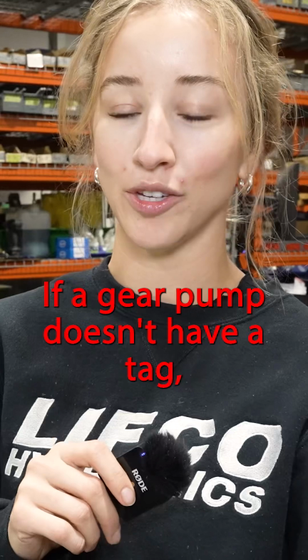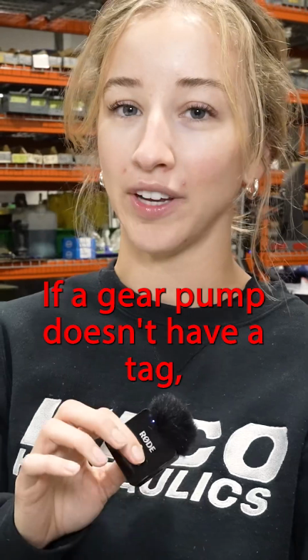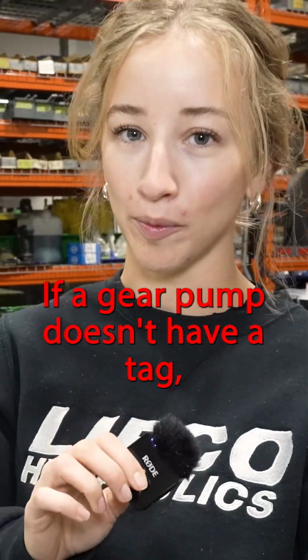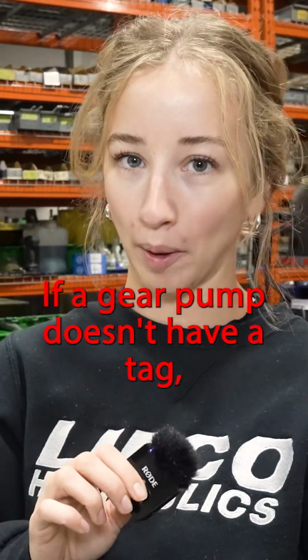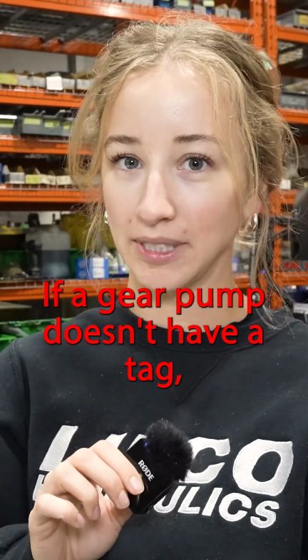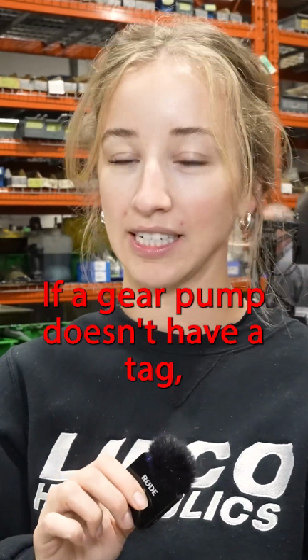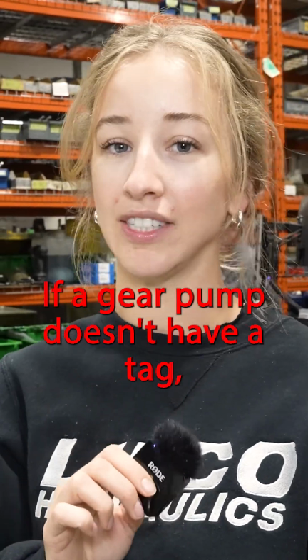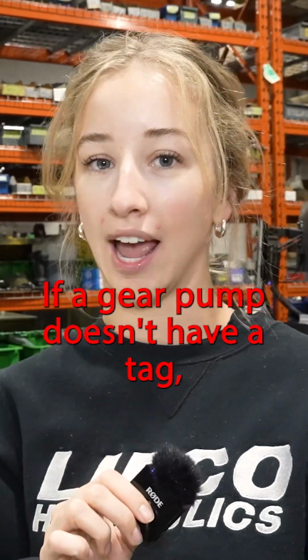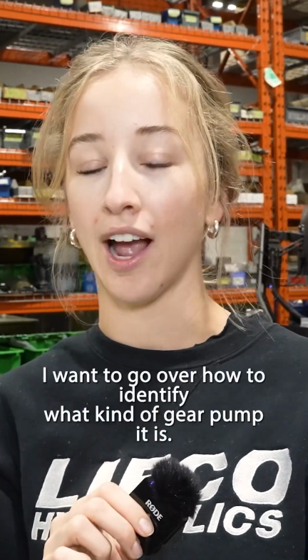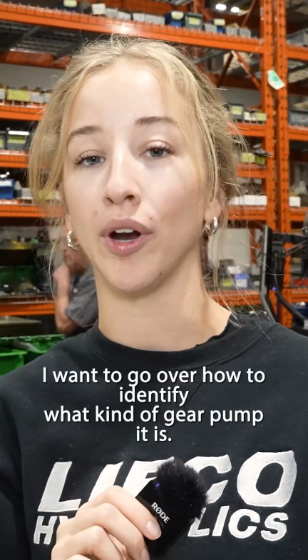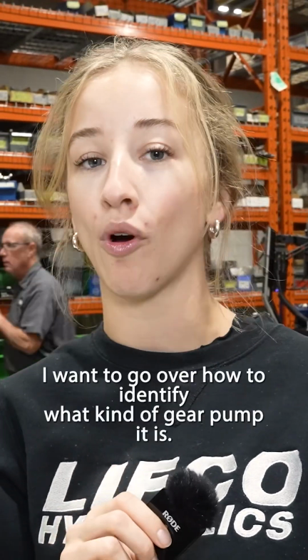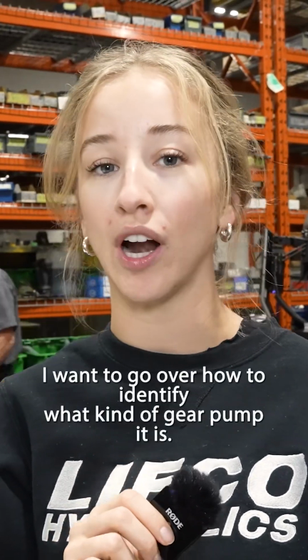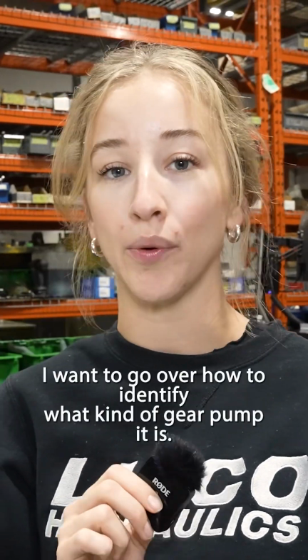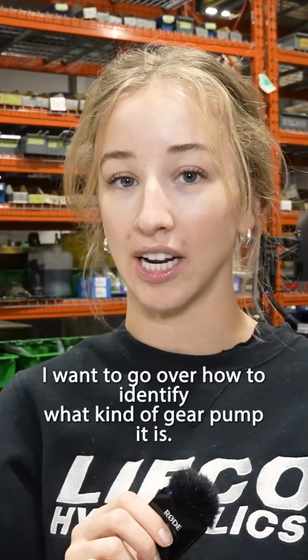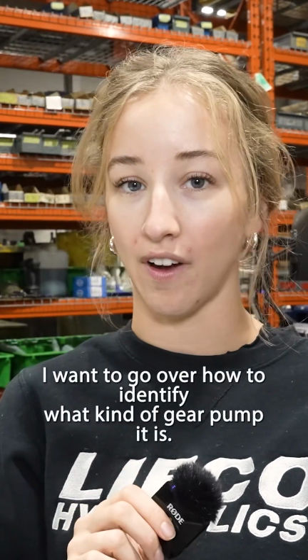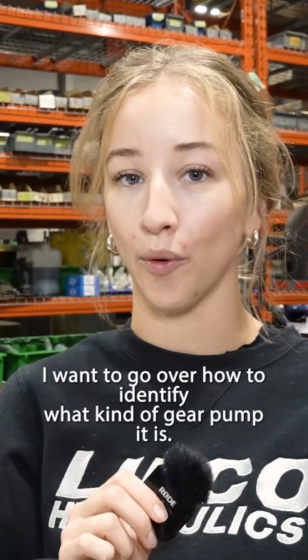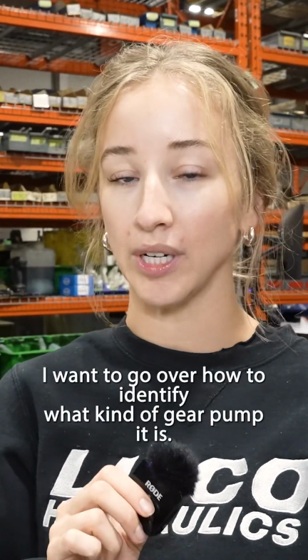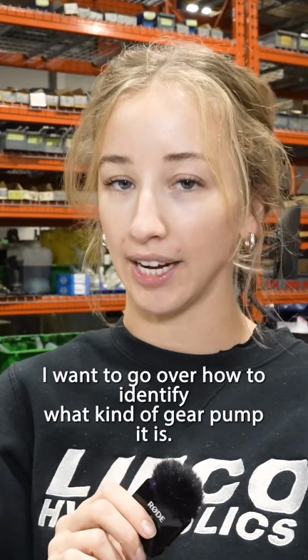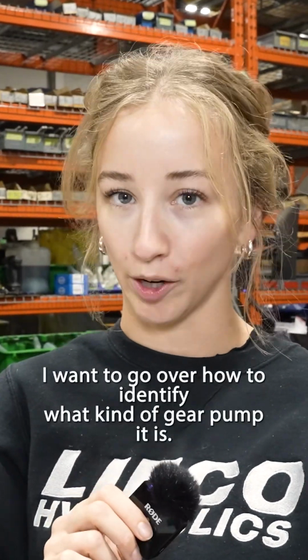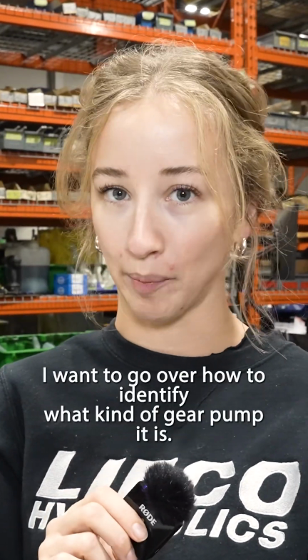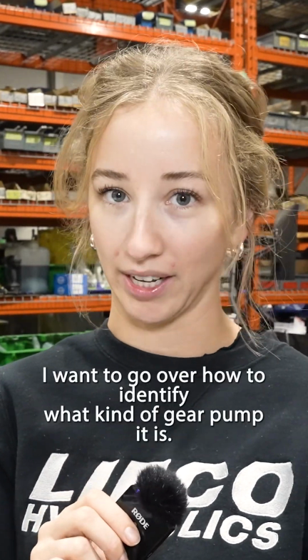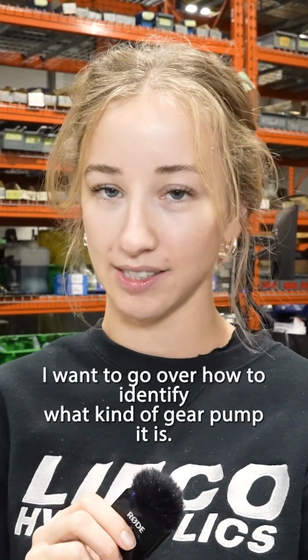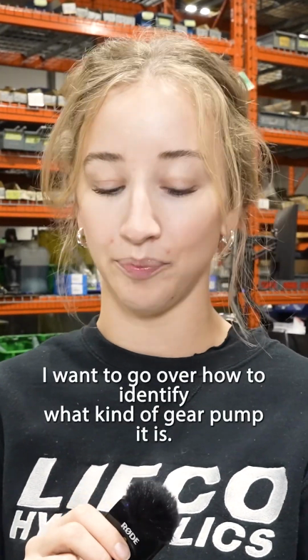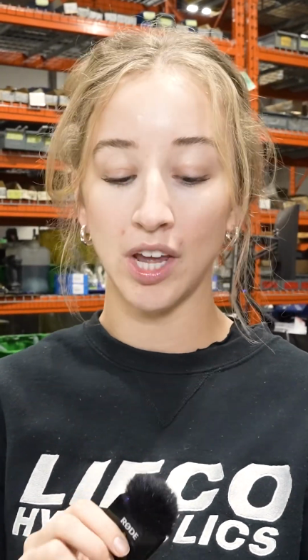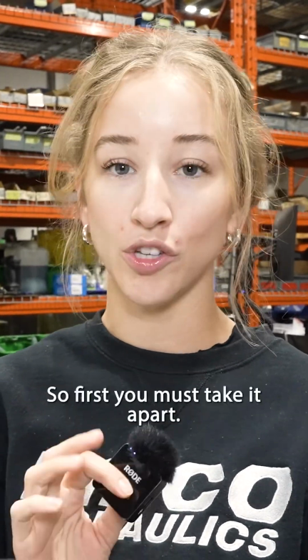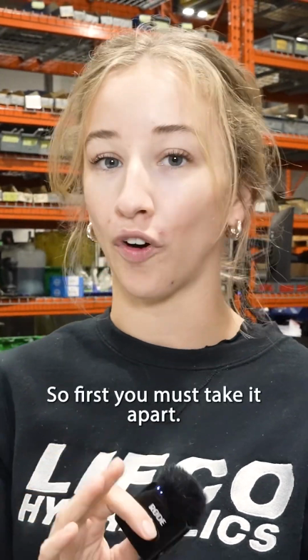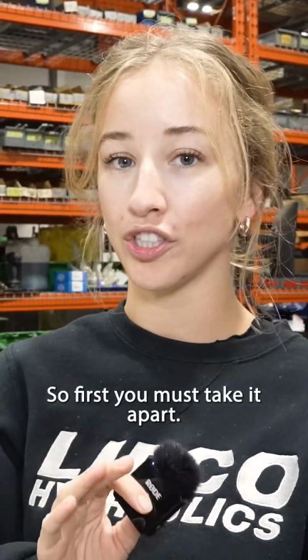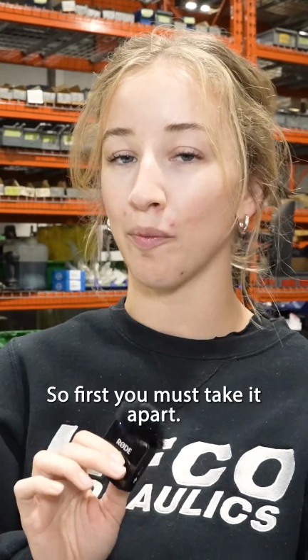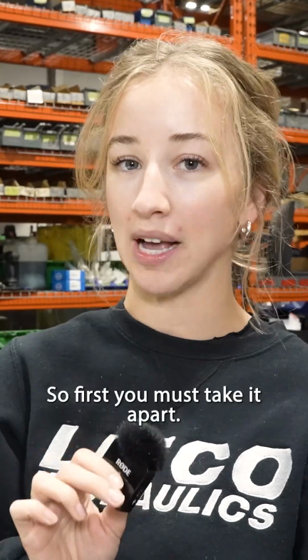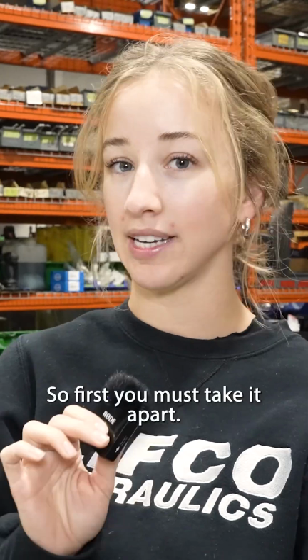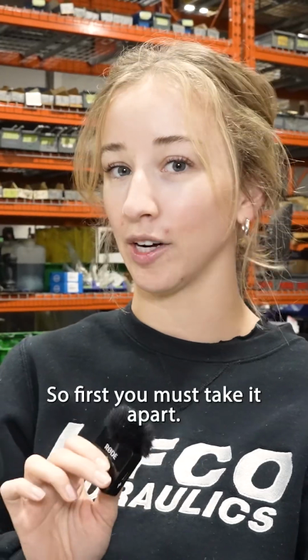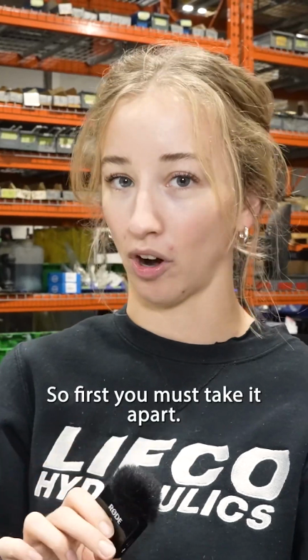If a gear pump doesn't have a tag, I want to go over how to identify what kind of gear pump it is. First, you must take it apart.